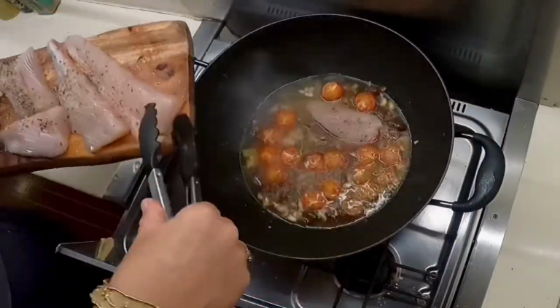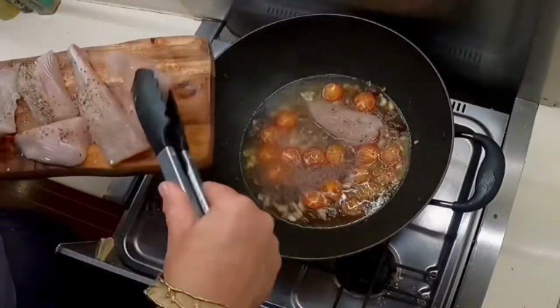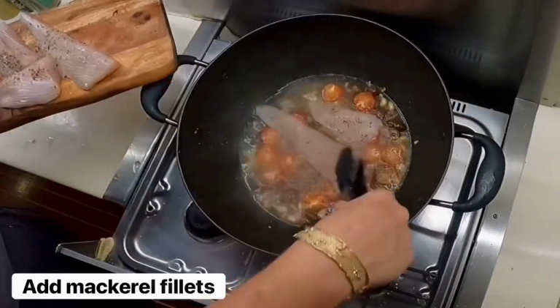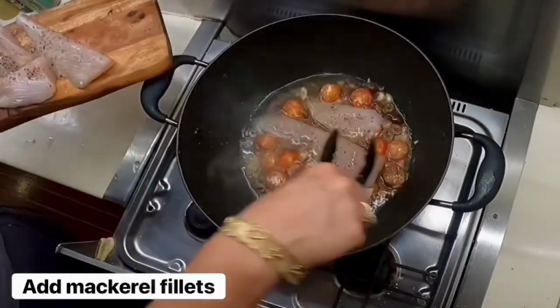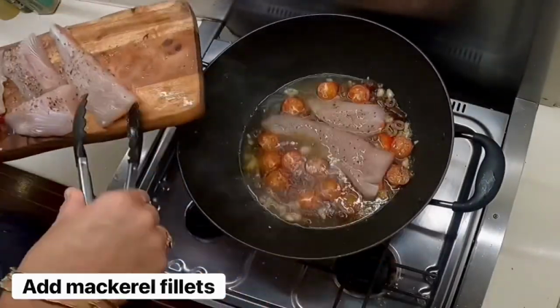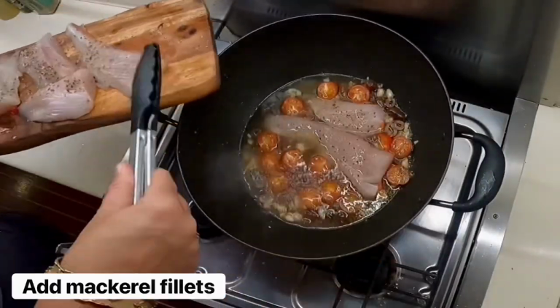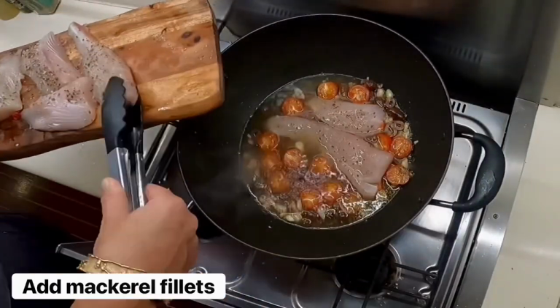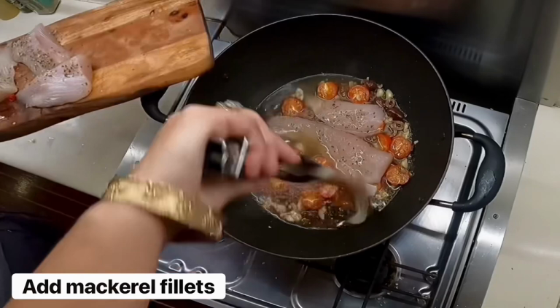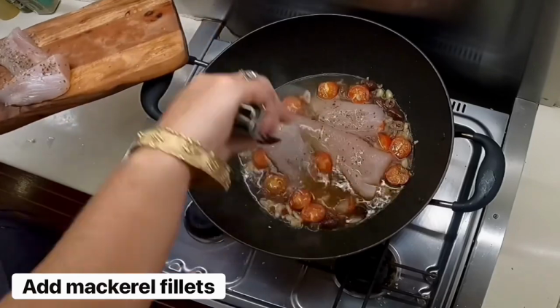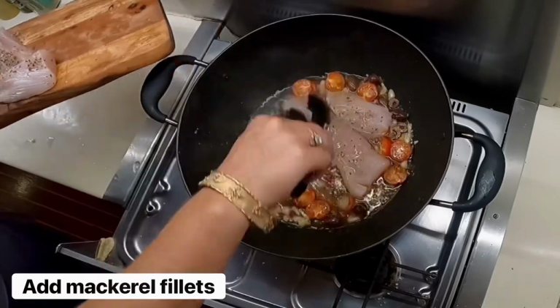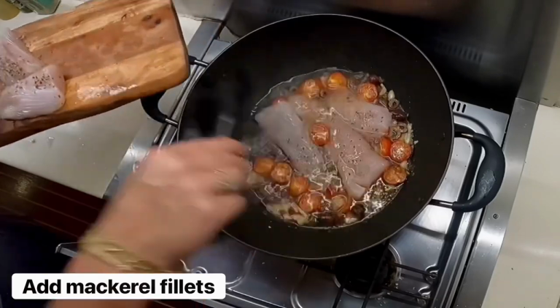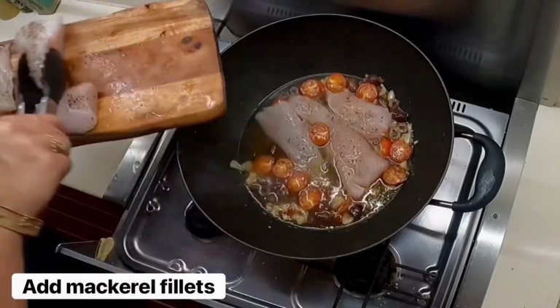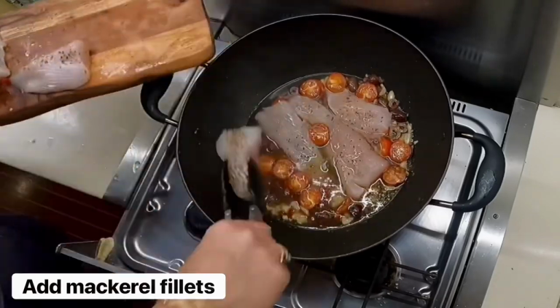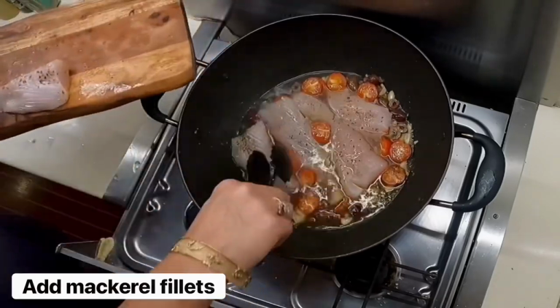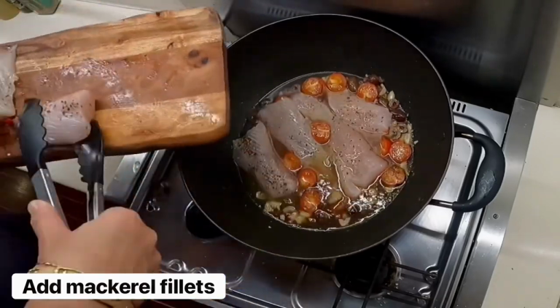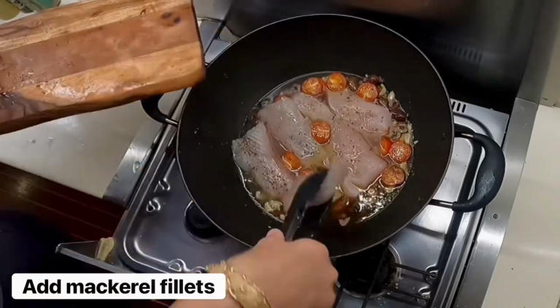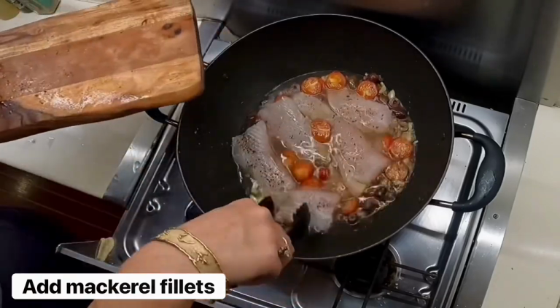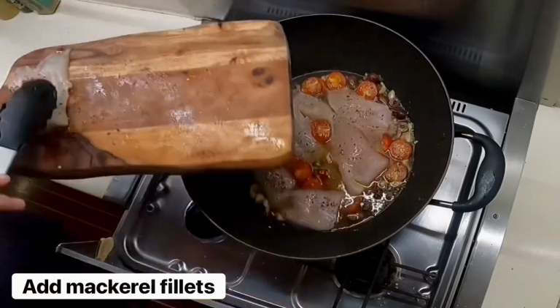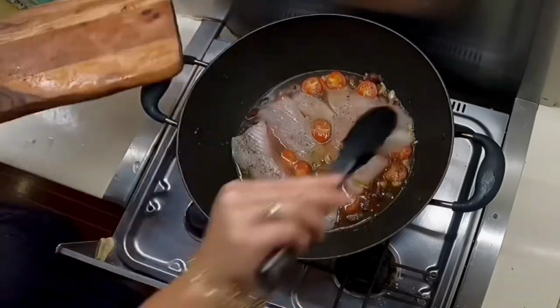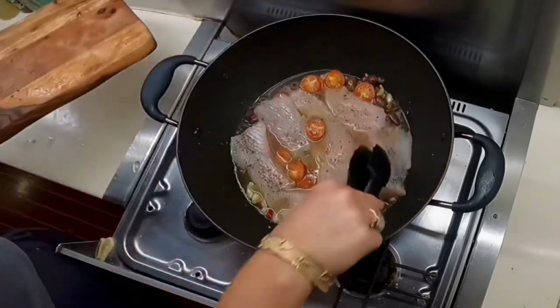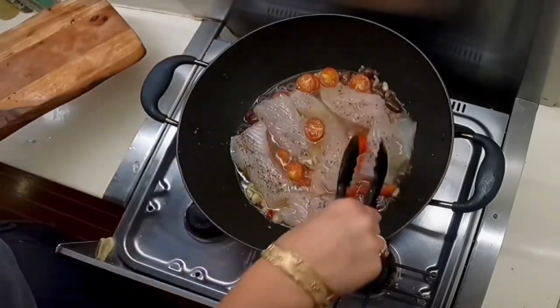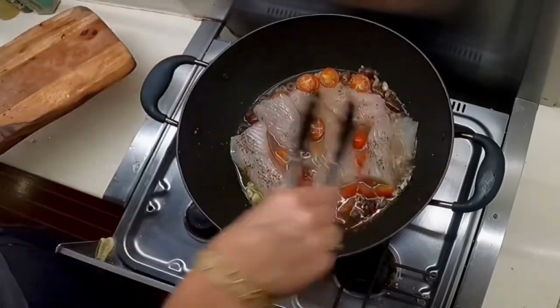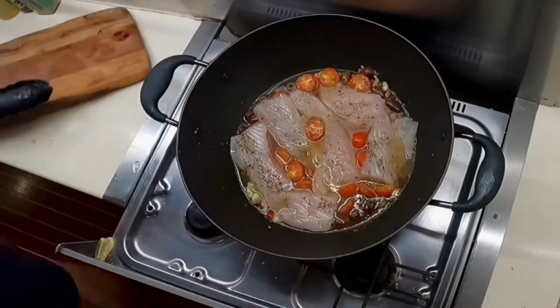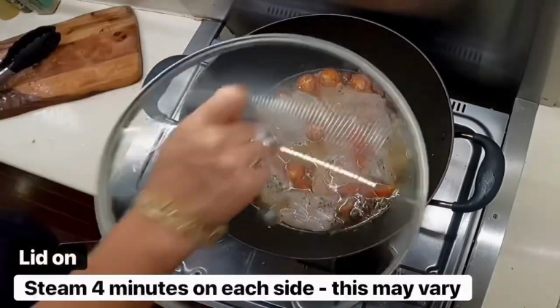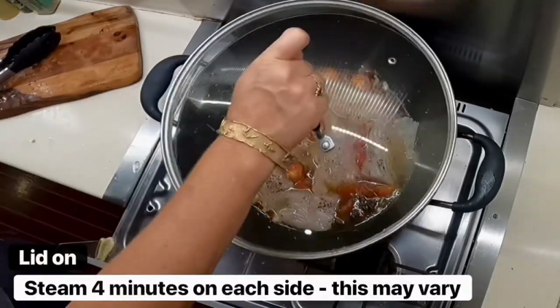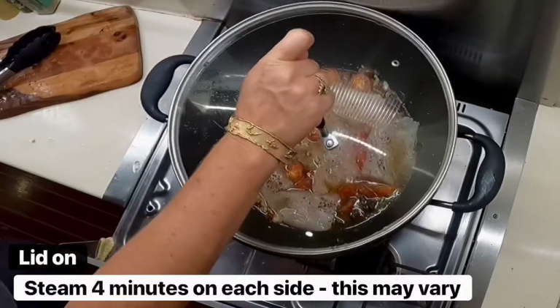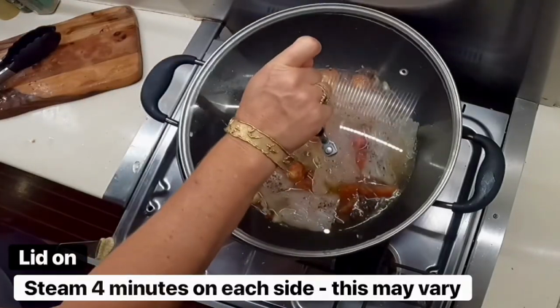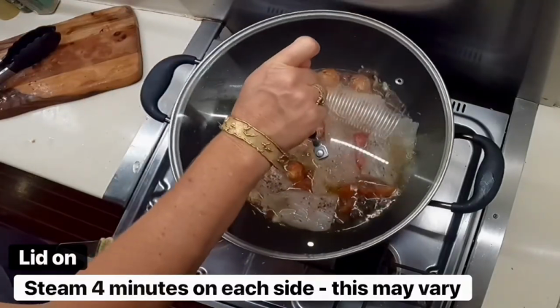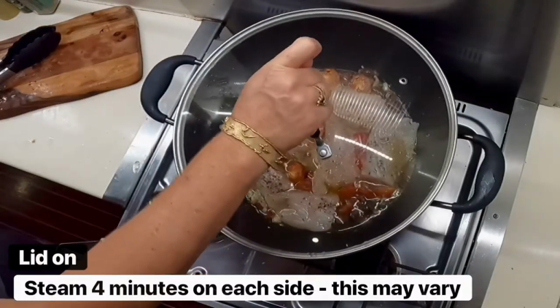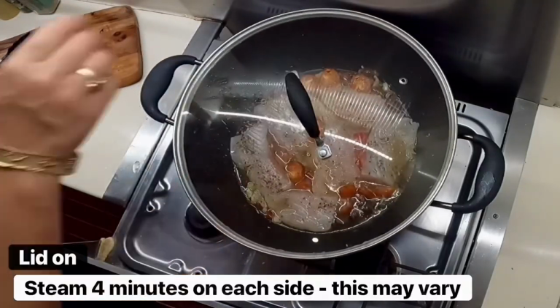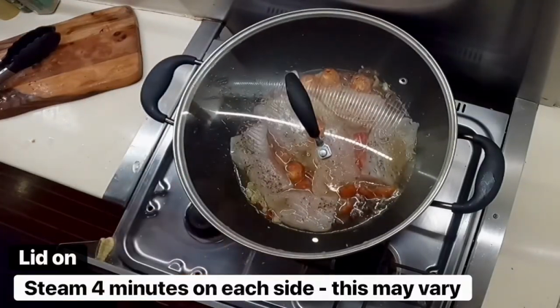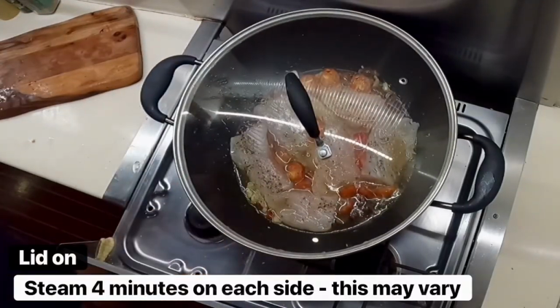Add the mackerel fillets into the pot and steam for four minutes on each side.